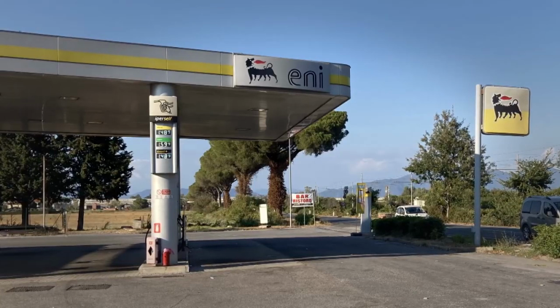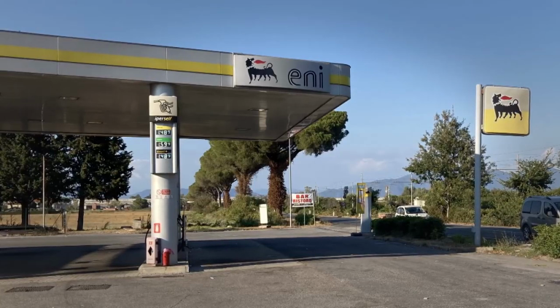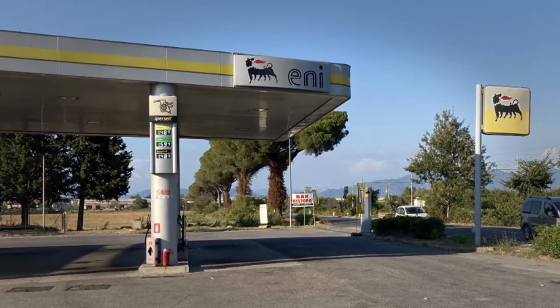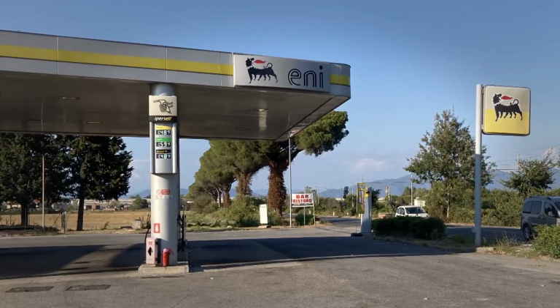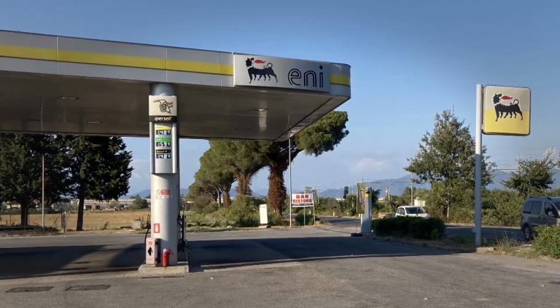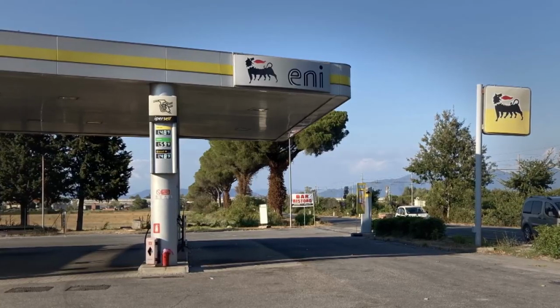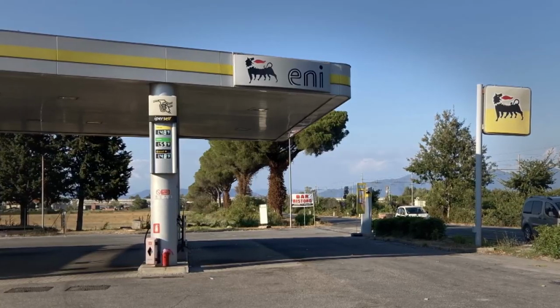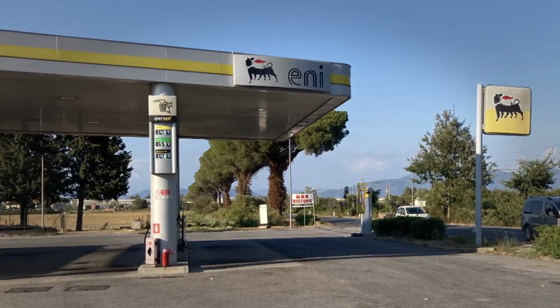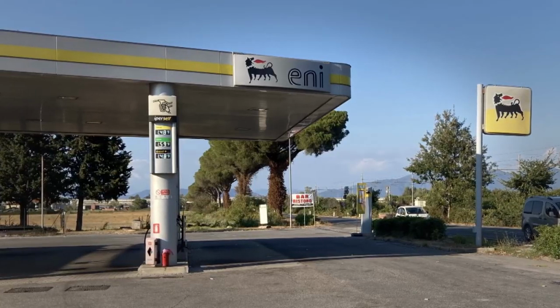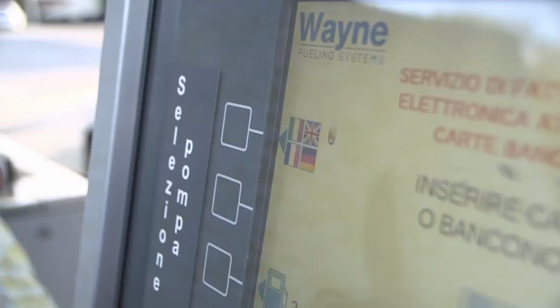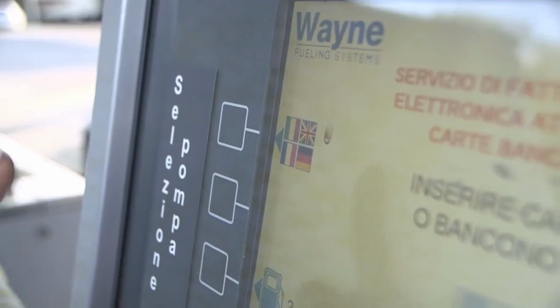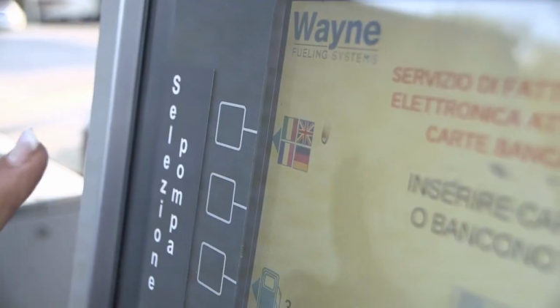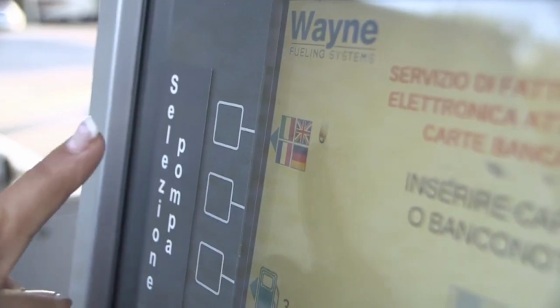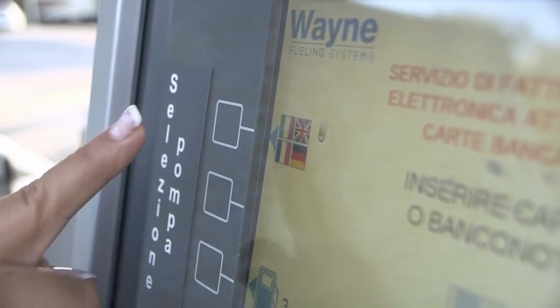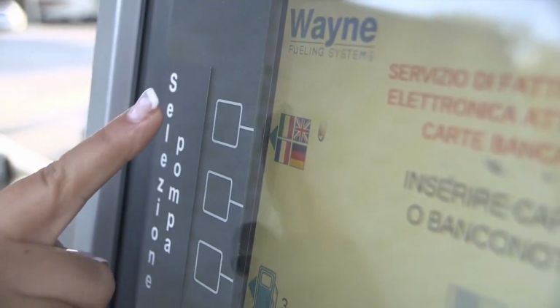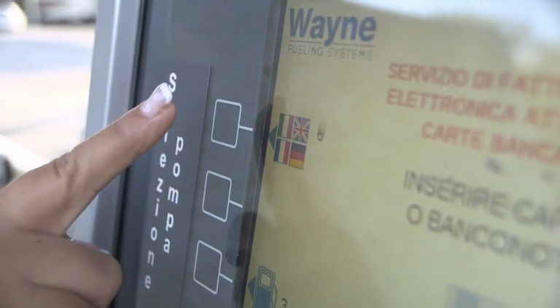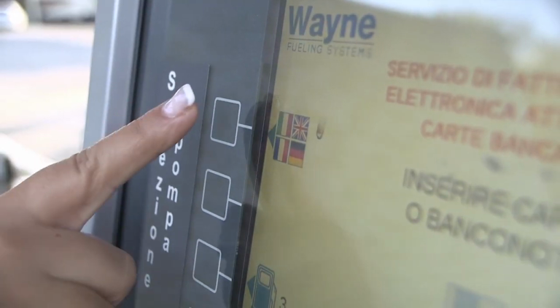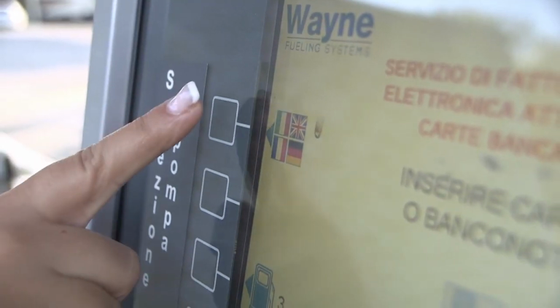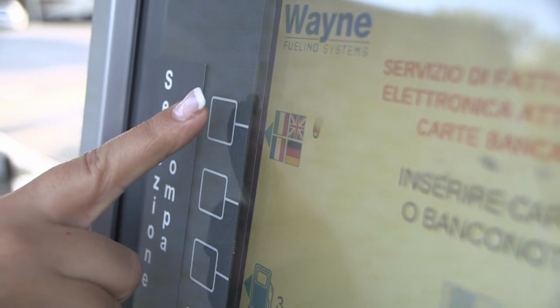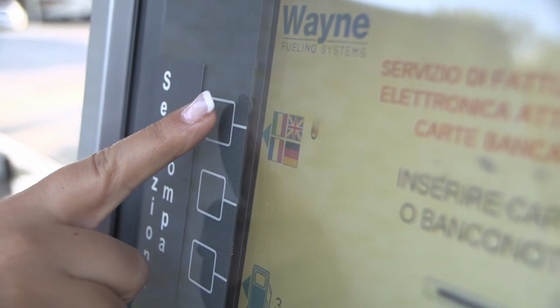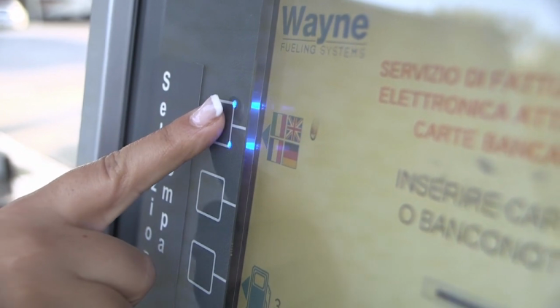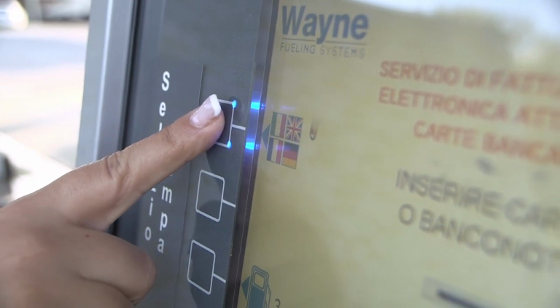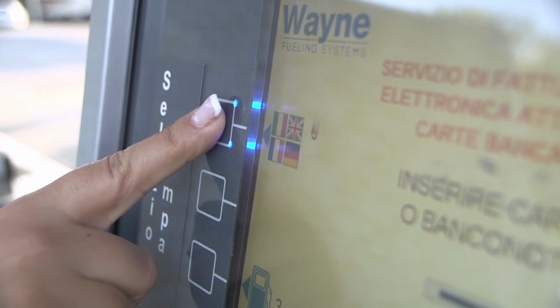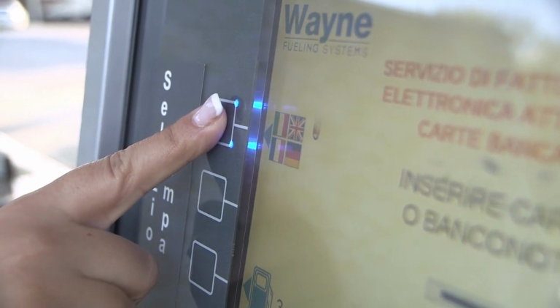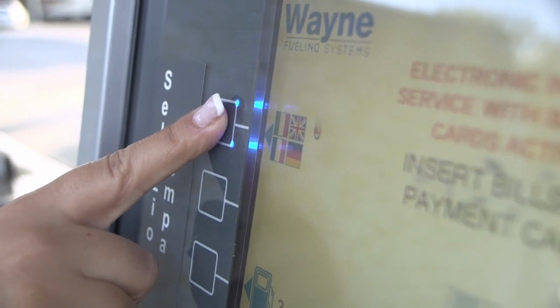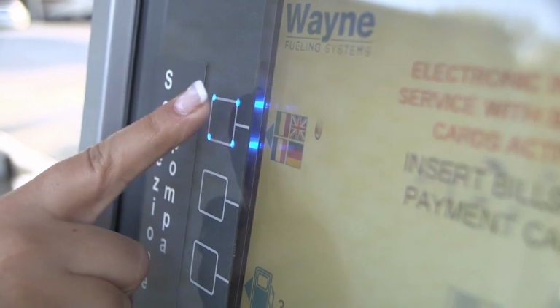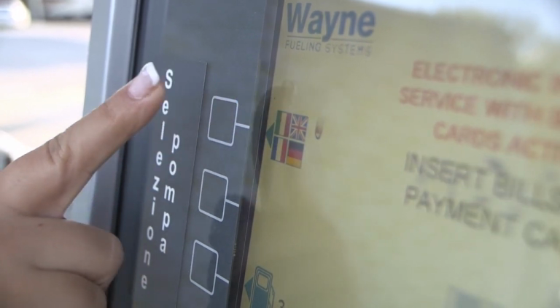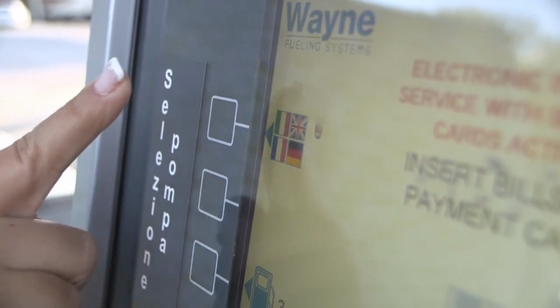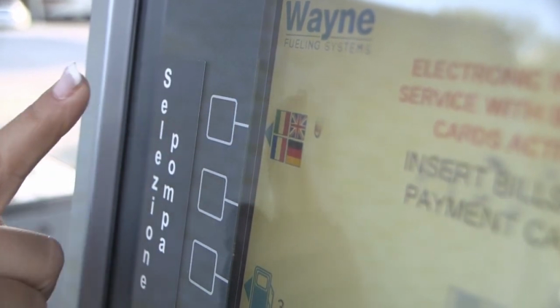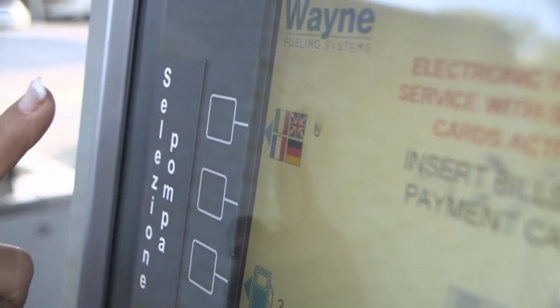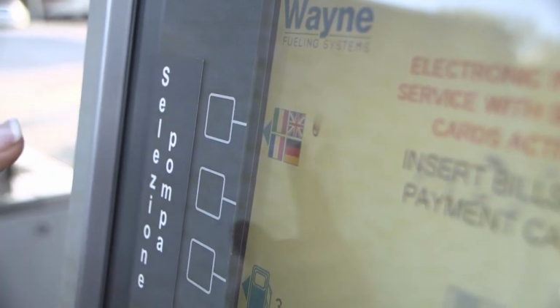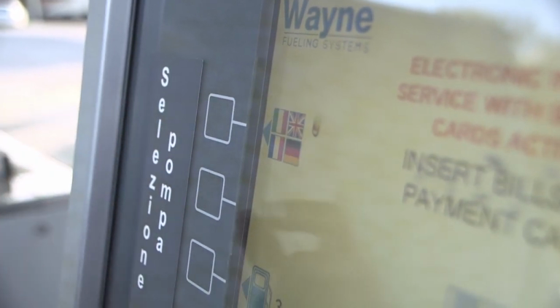At the payment machine, you can change the screen to English by pressing the number 1 key.